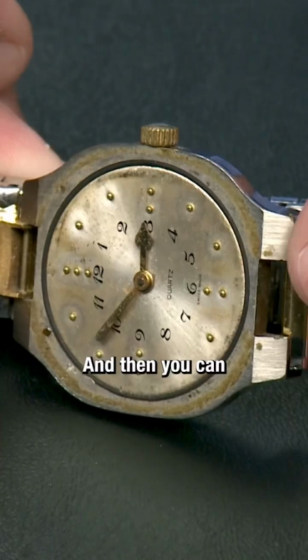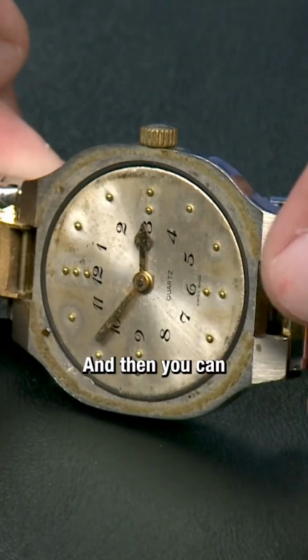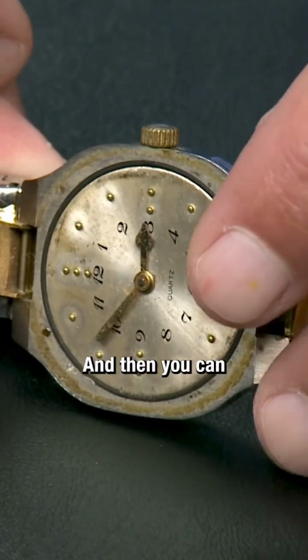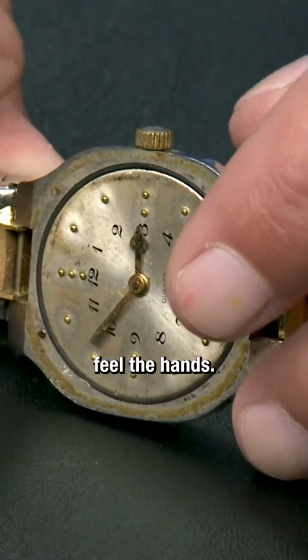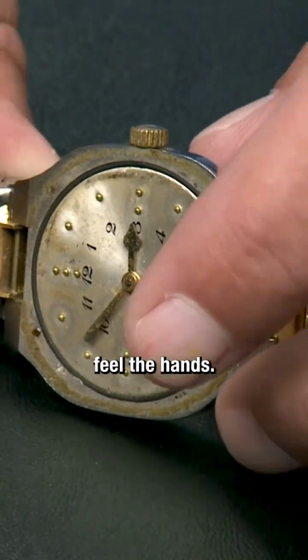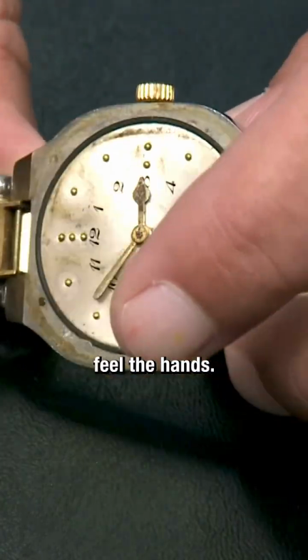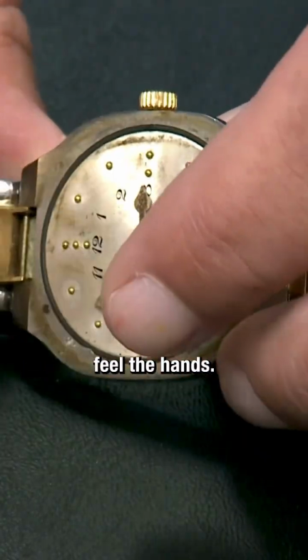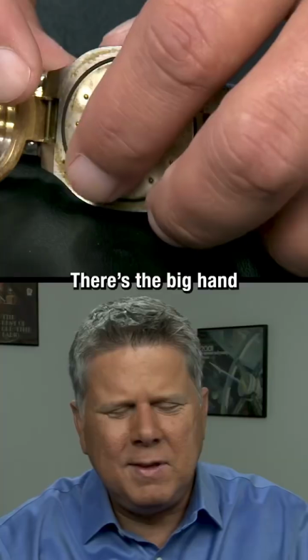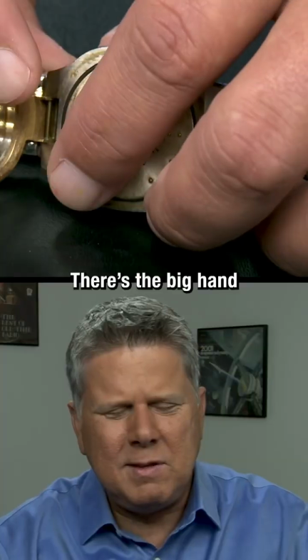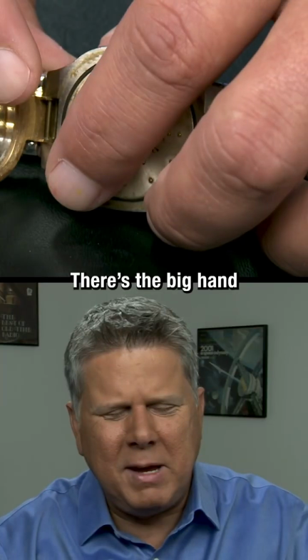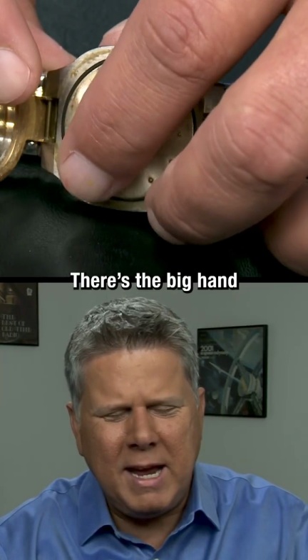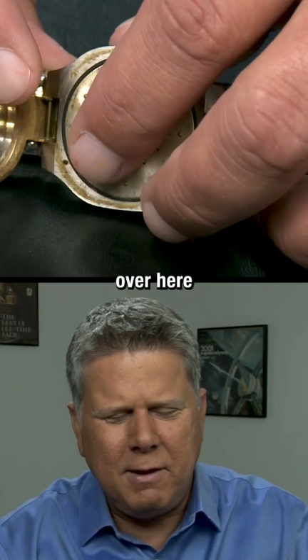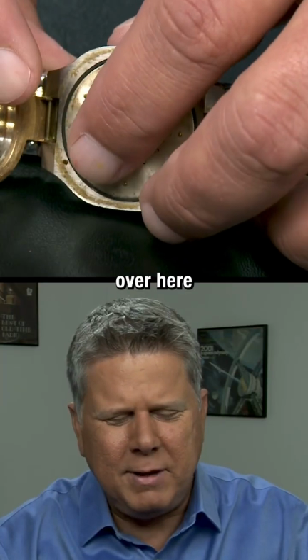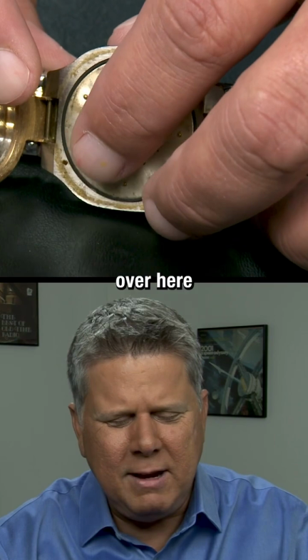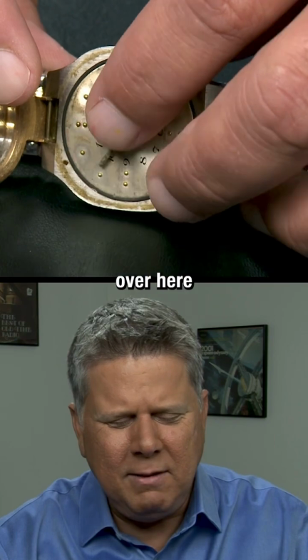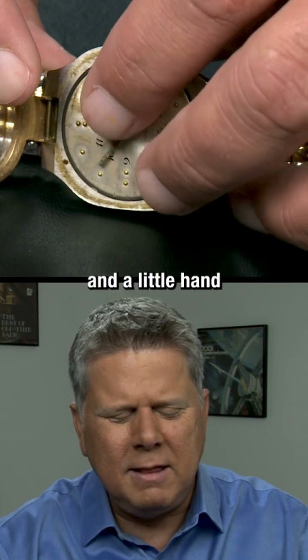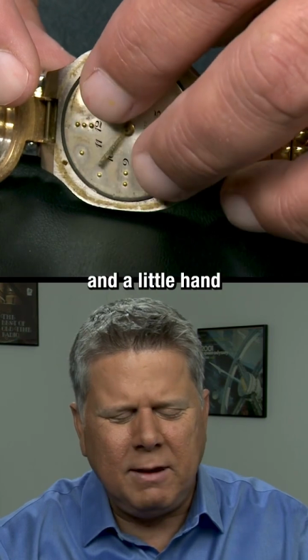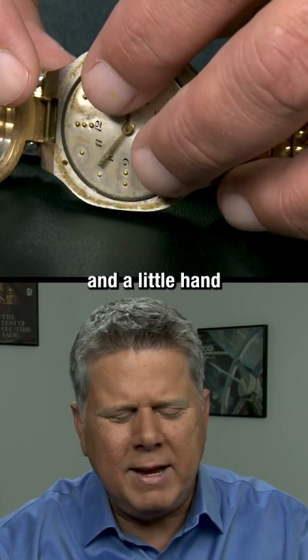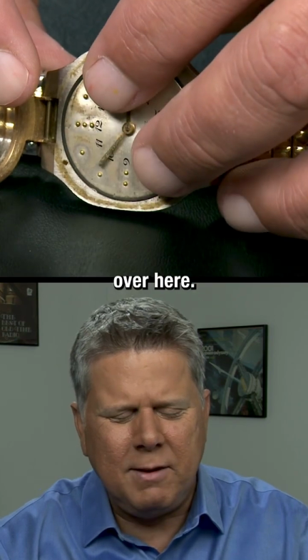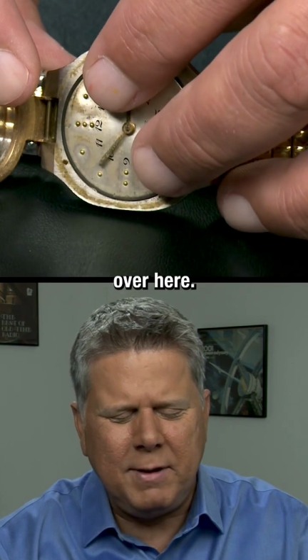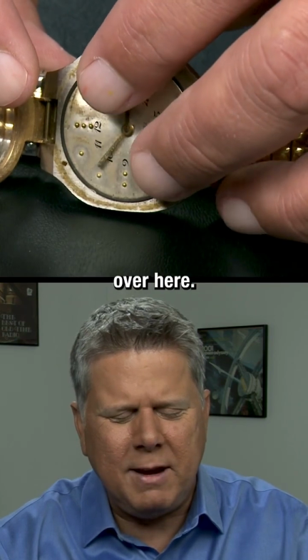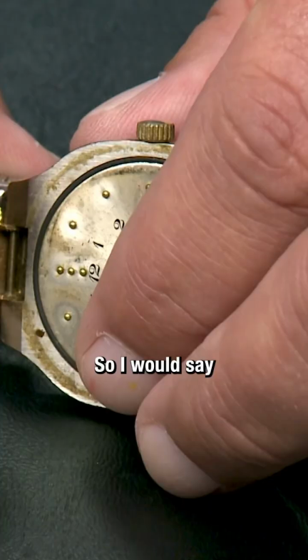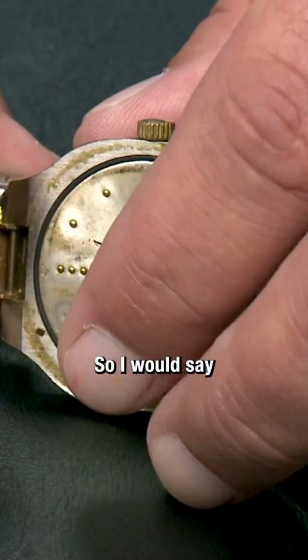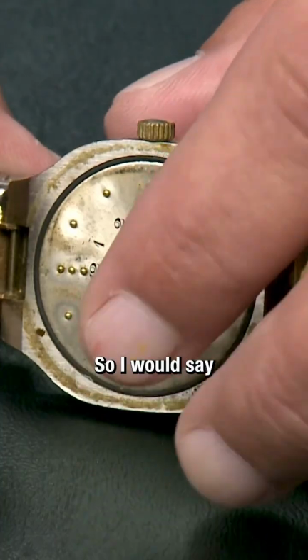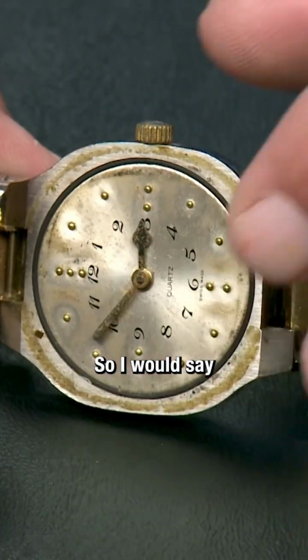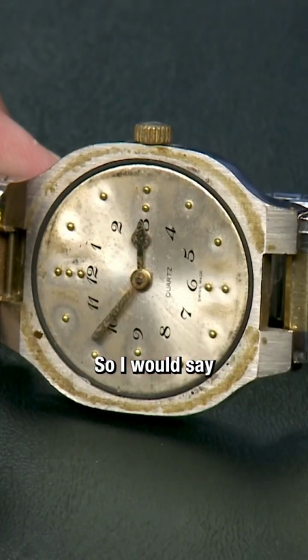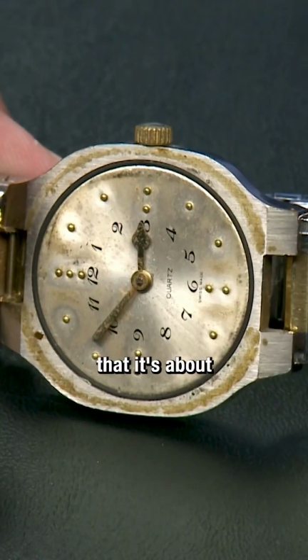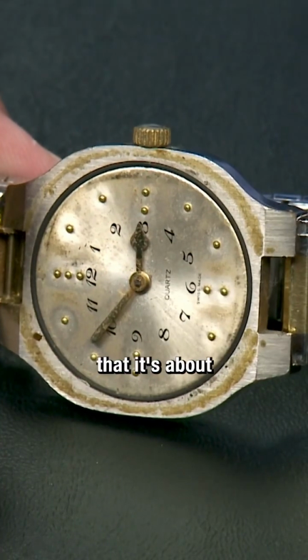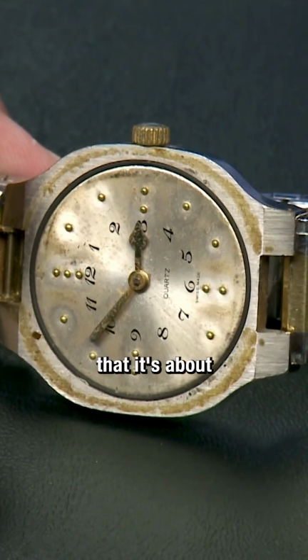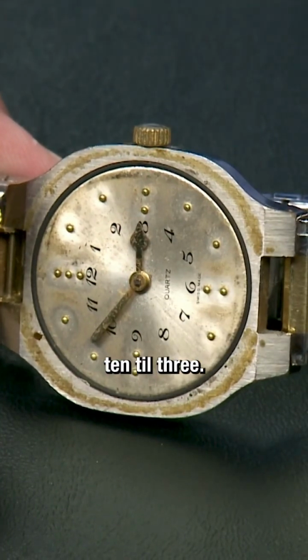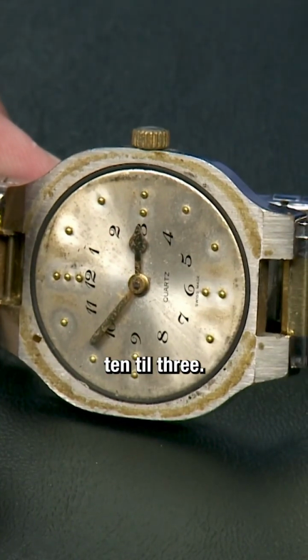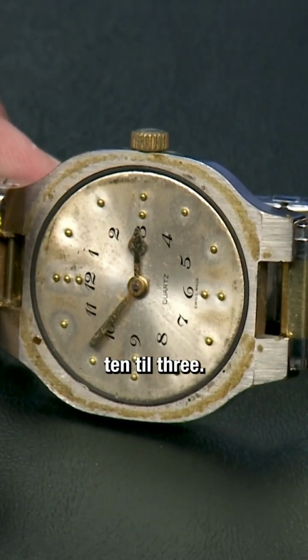And then you can feel the hands. There's the big hand over here and the little hand over here. So I would say that it's about 10 to 3.